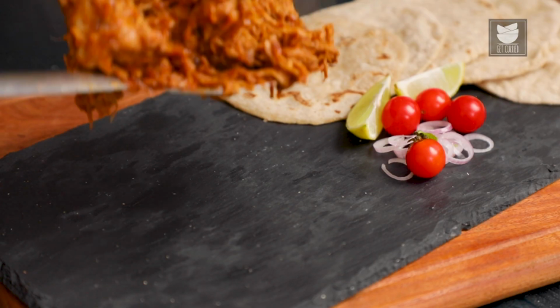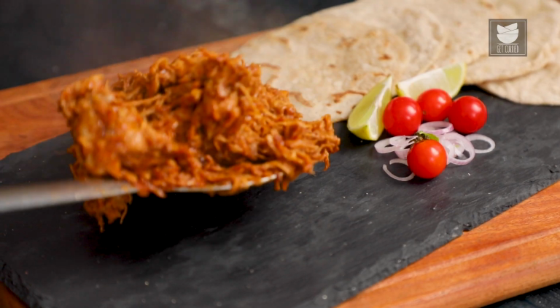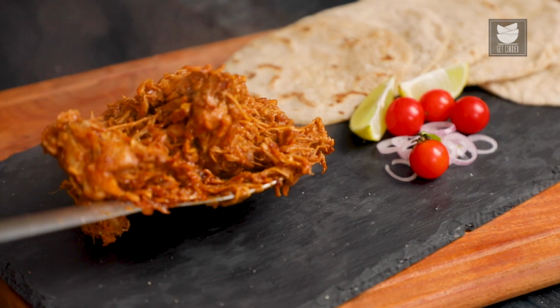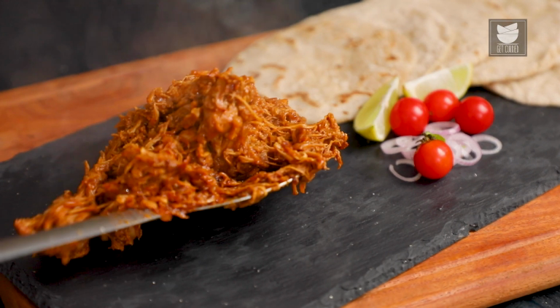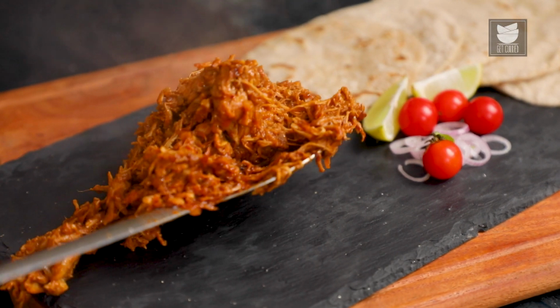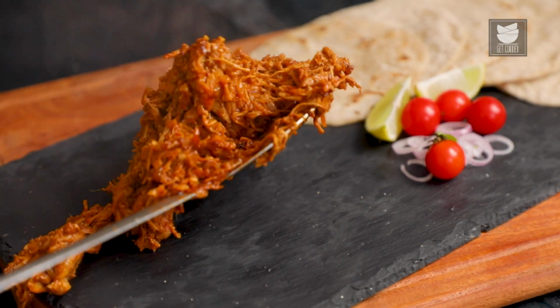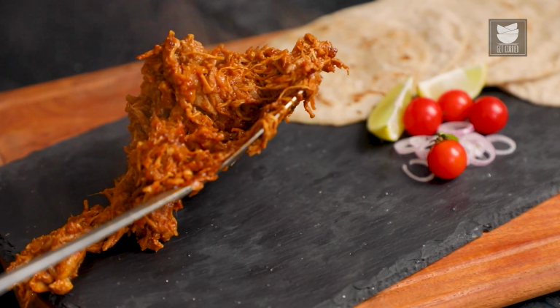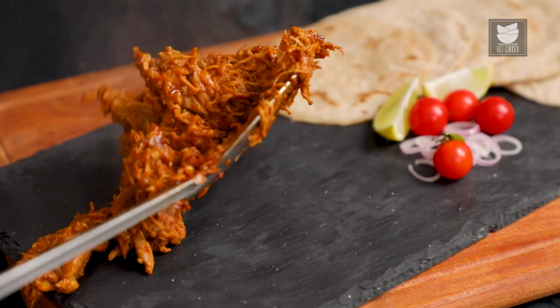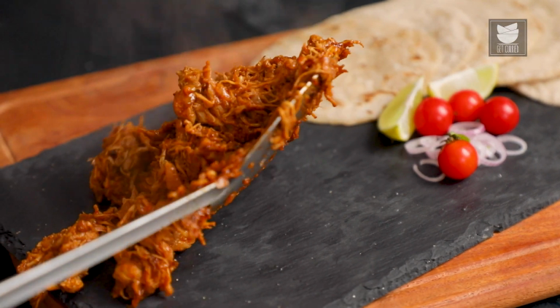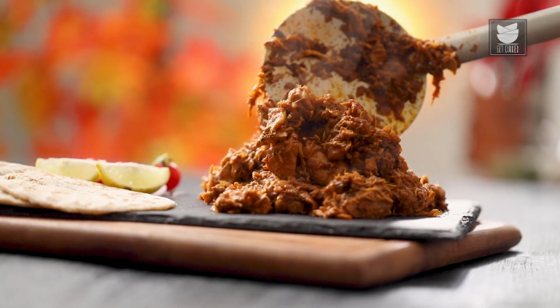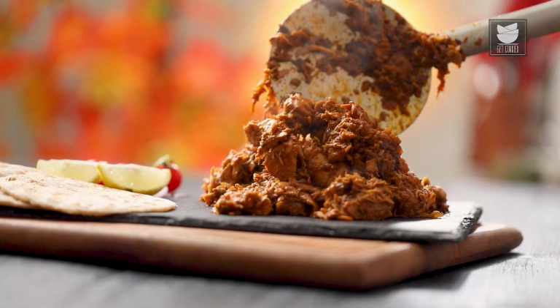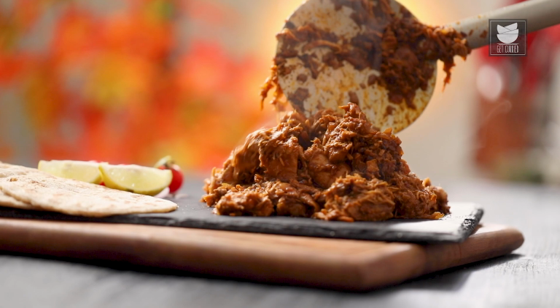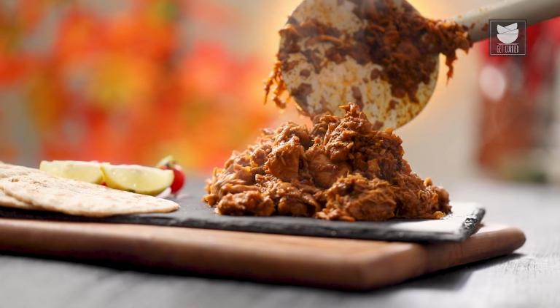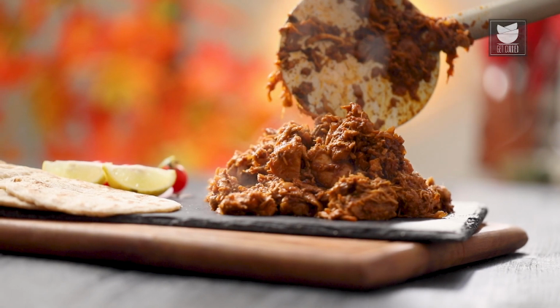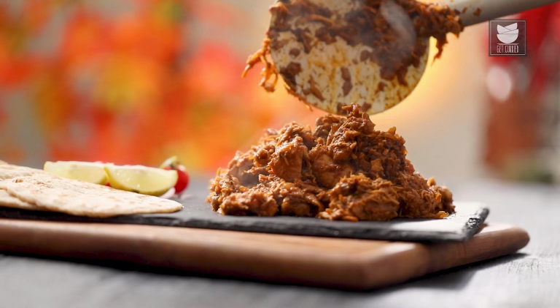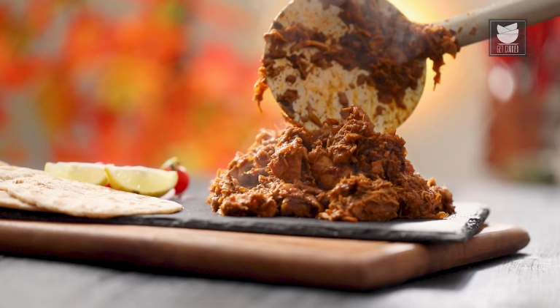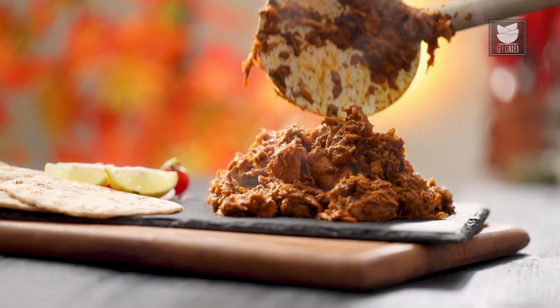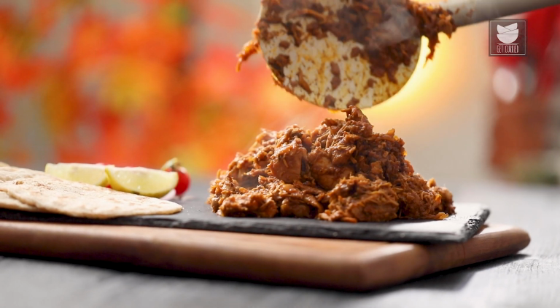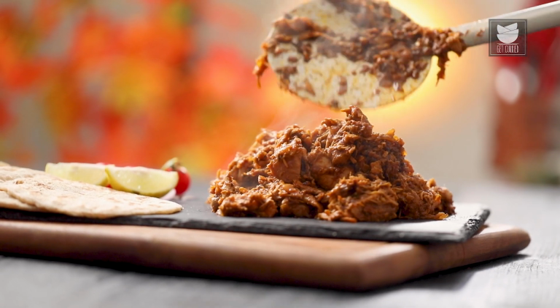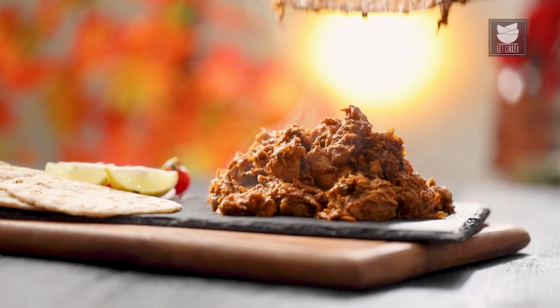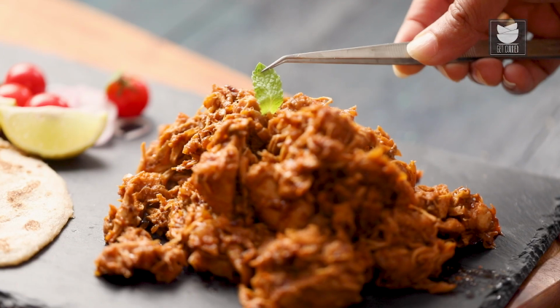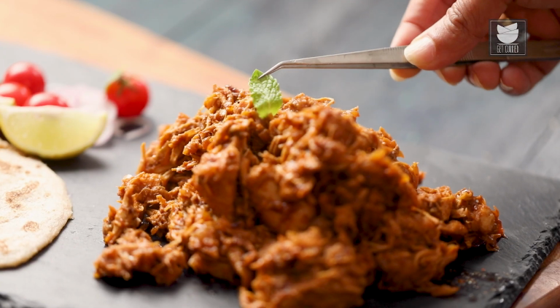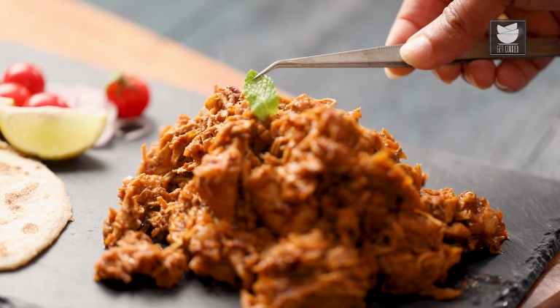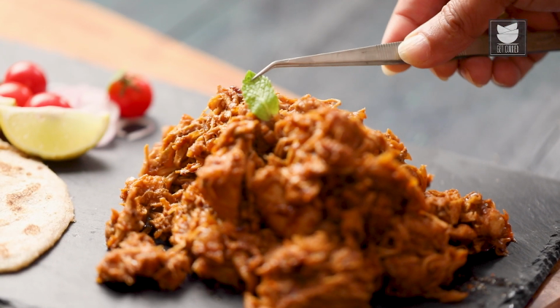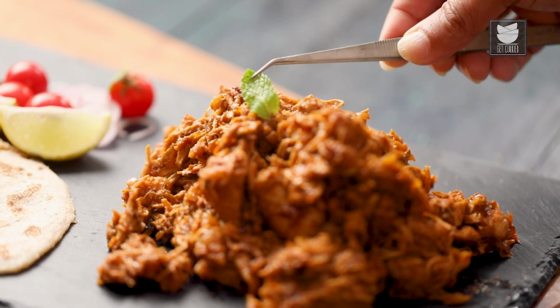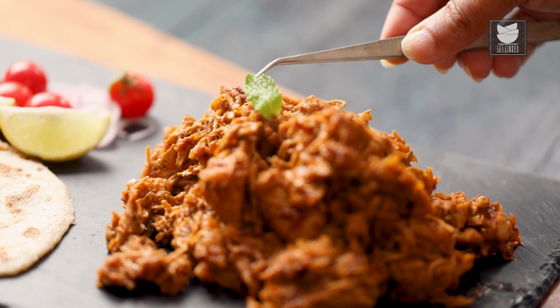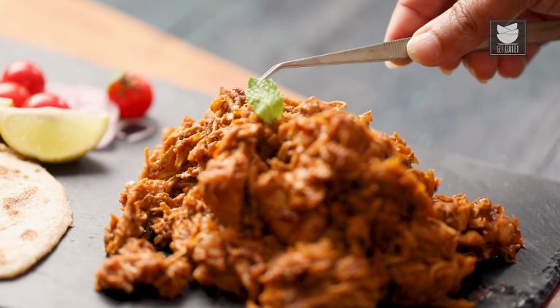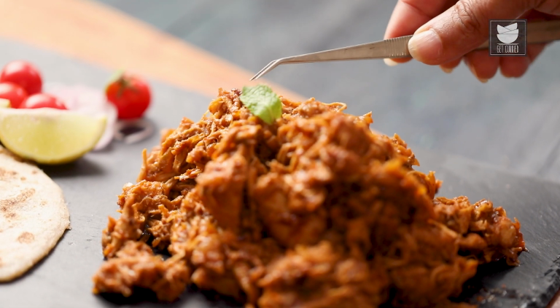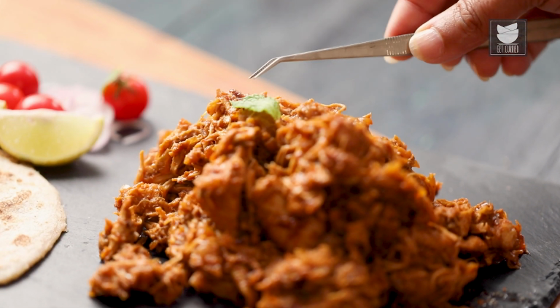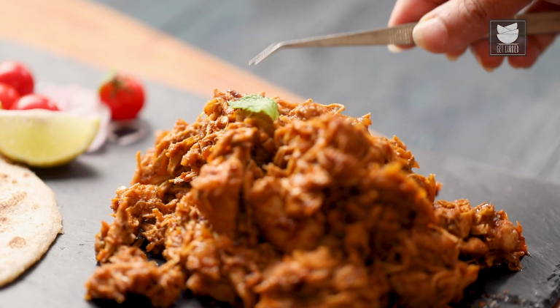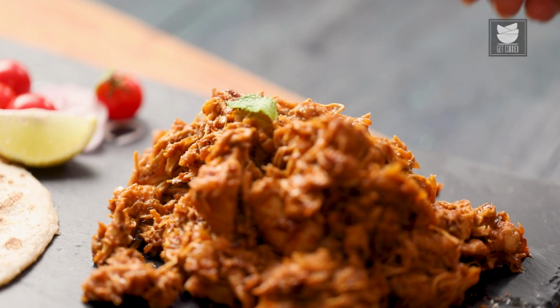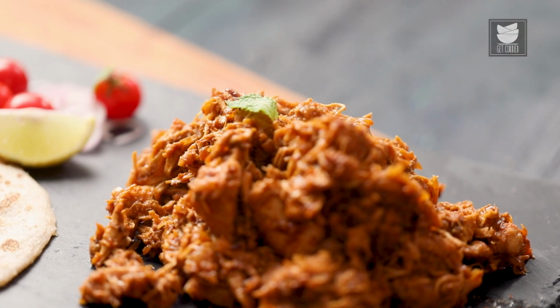Murgh Ka Mokul is a very interesting classic royal dish of Rajasthan. Let's see how to make this.